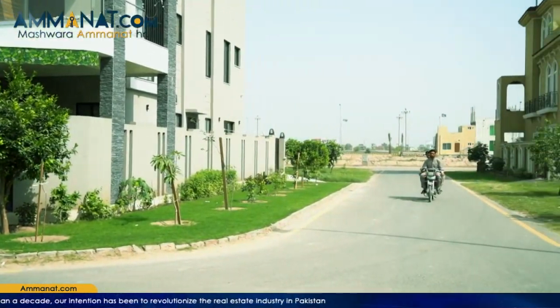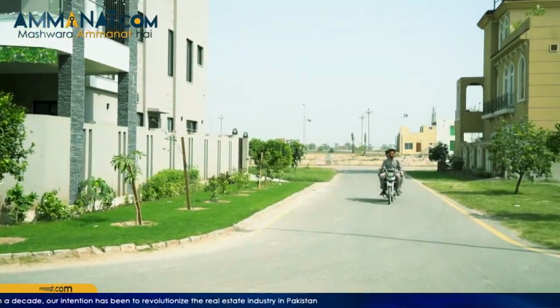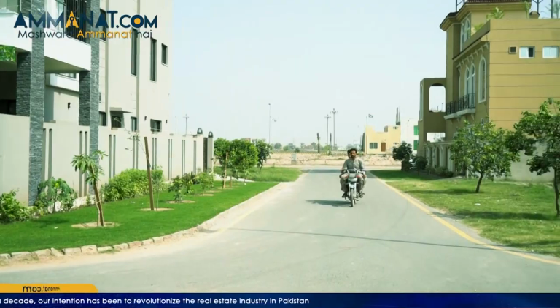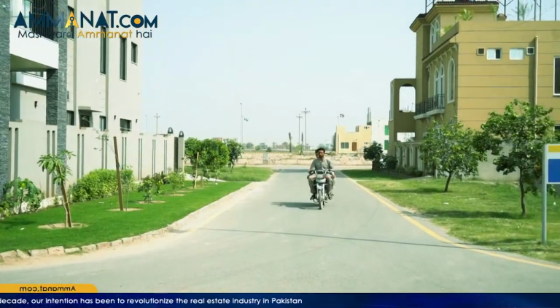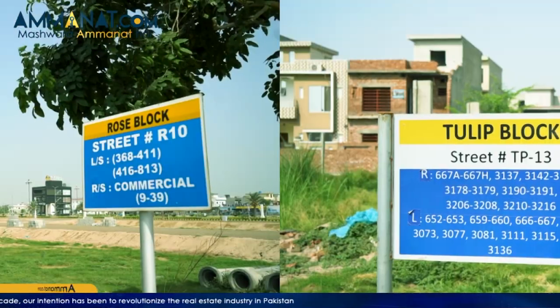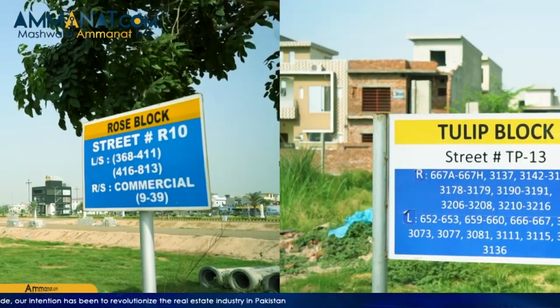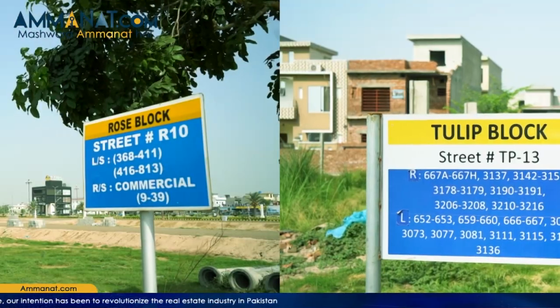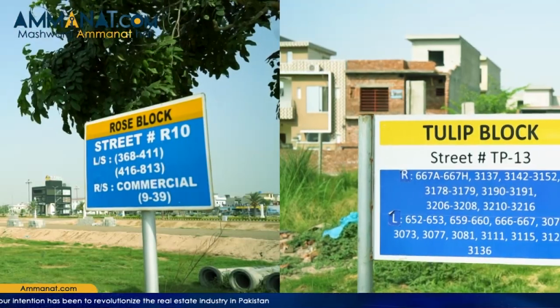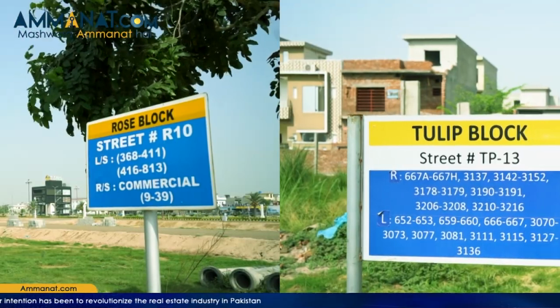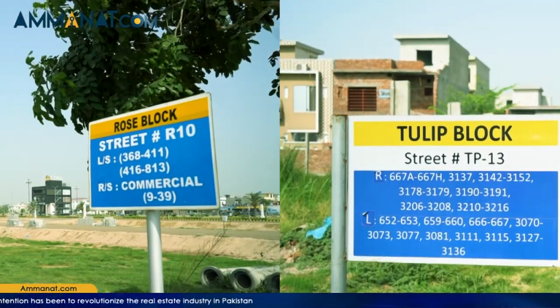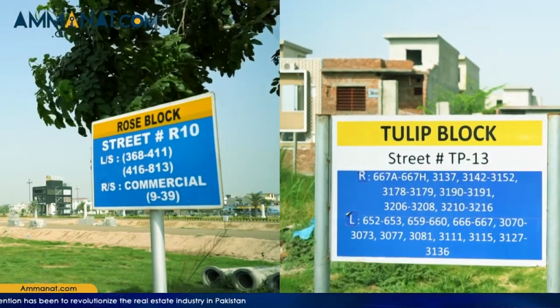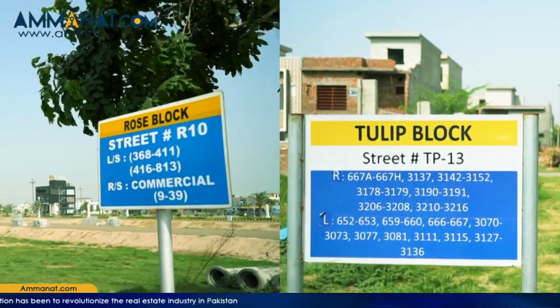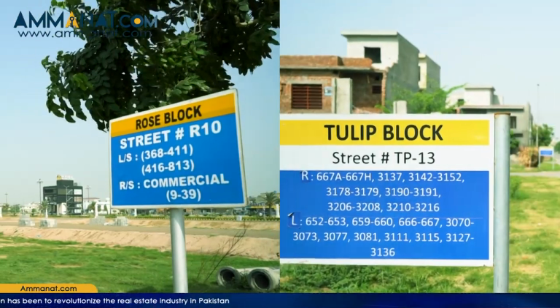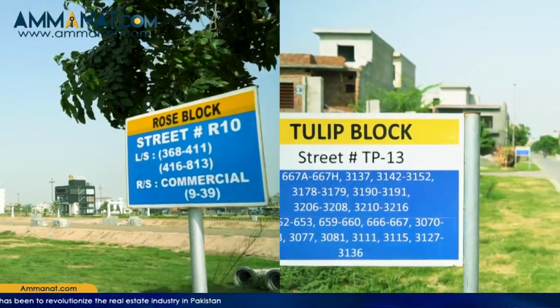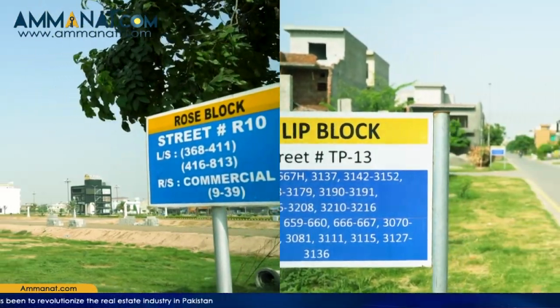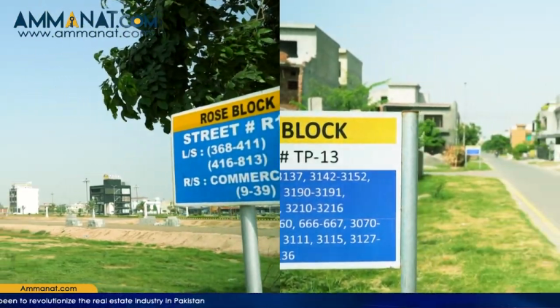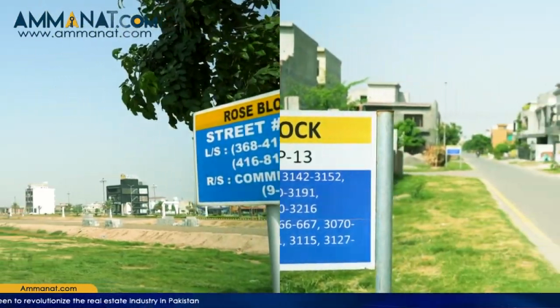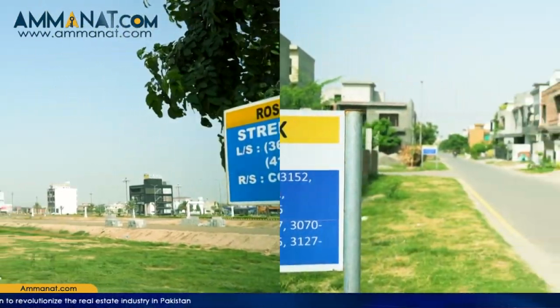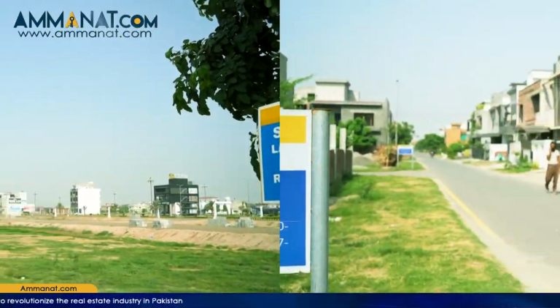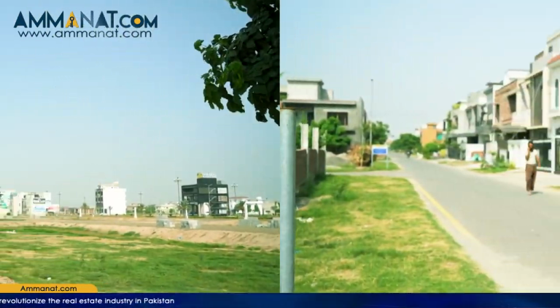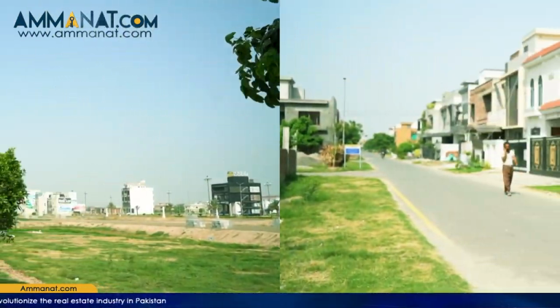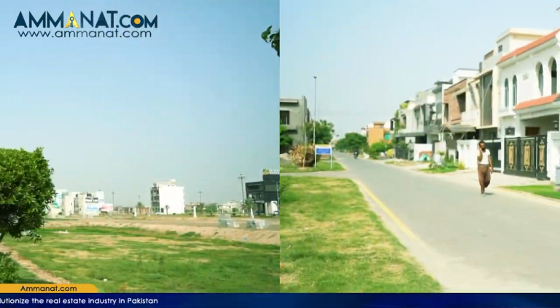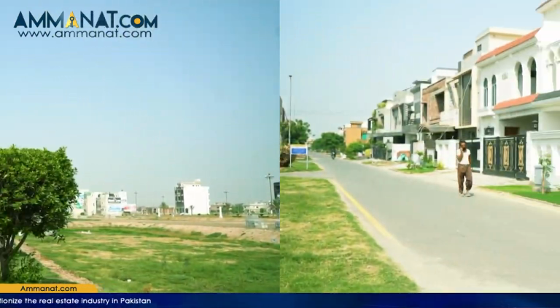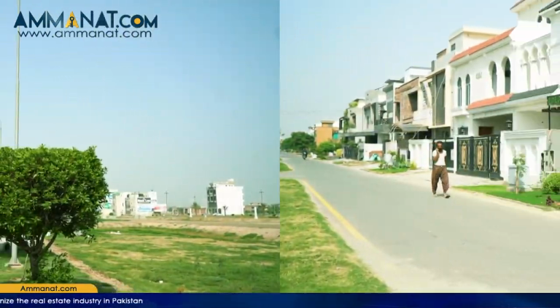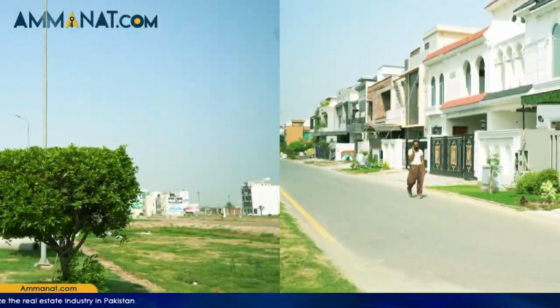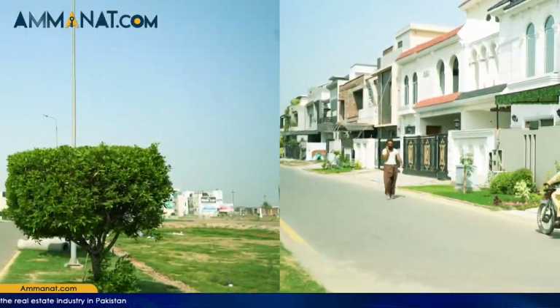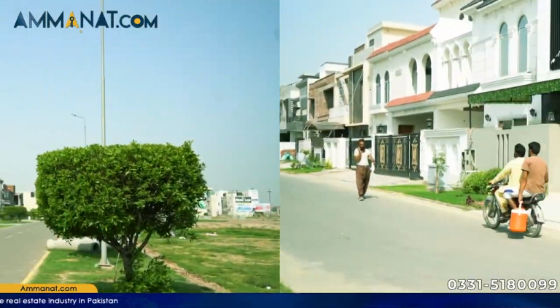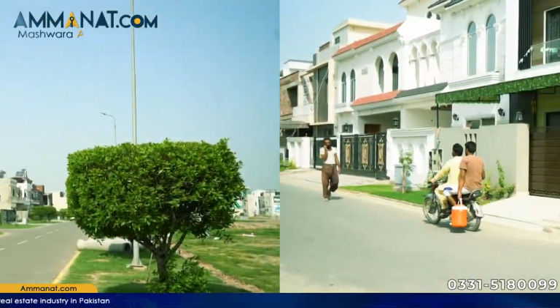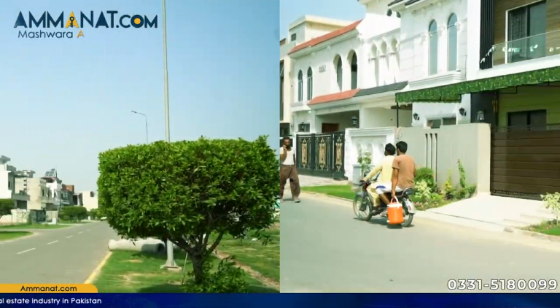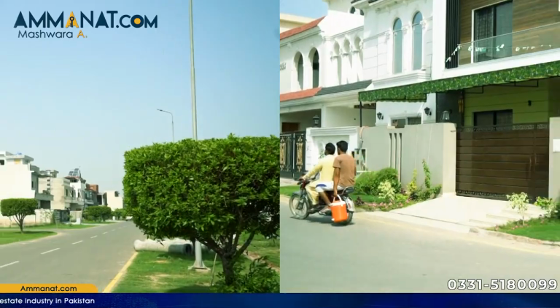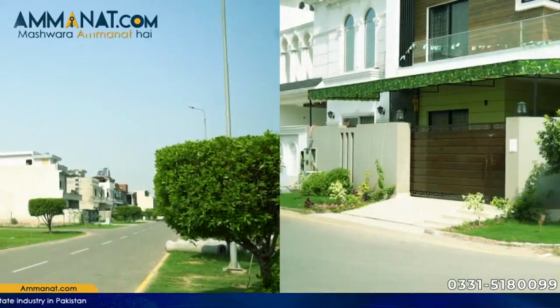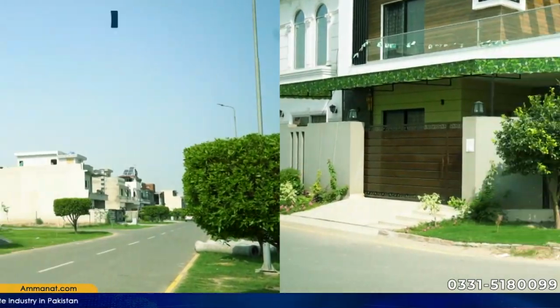In those blocks pending LDA approval, there are Rose, Tulip, Executive, Tulip Overseas, Crystal, Platinum, Diamond, and Tulip Extension.